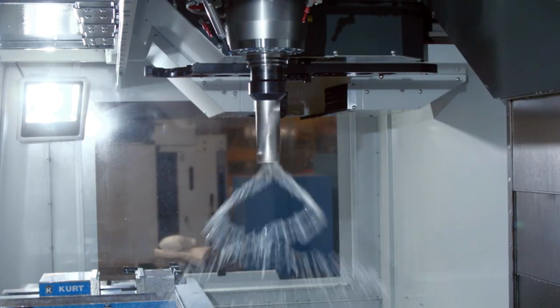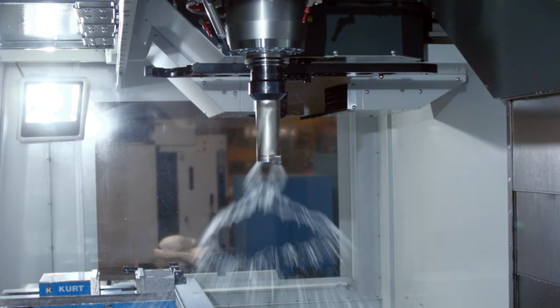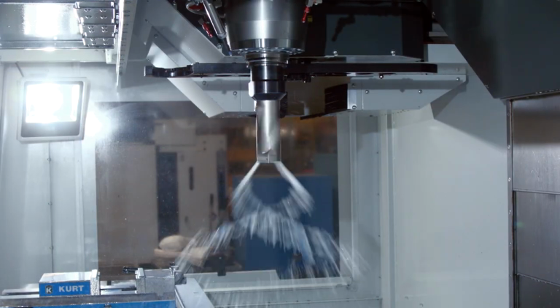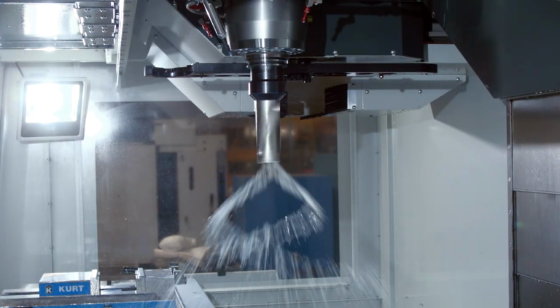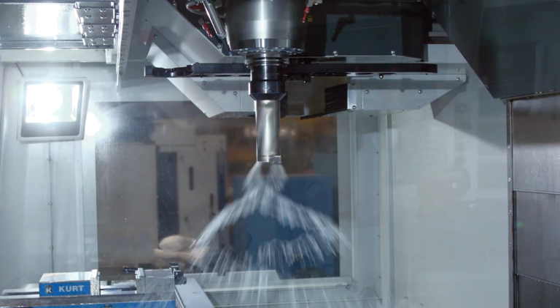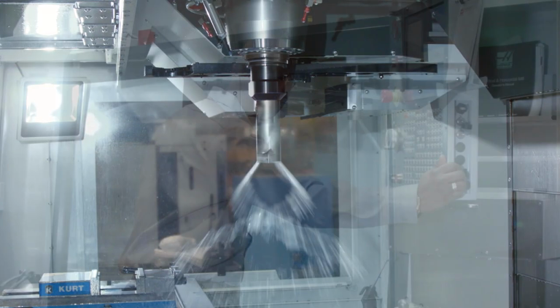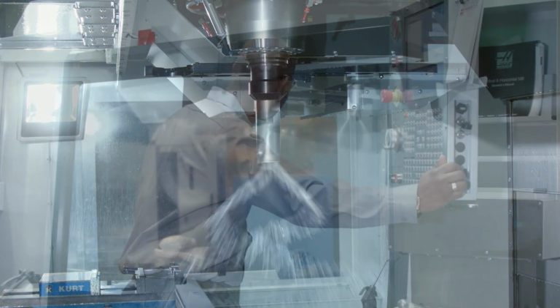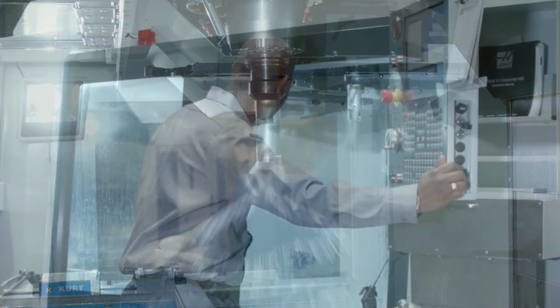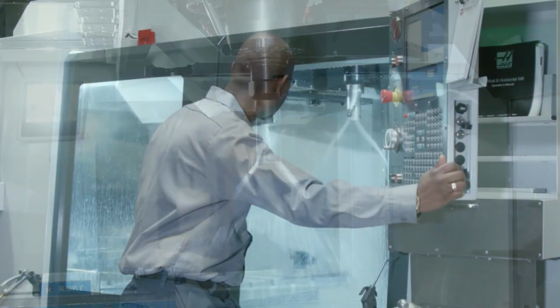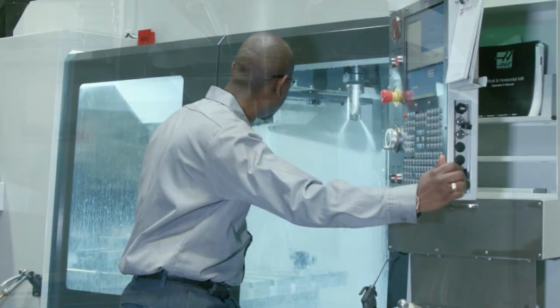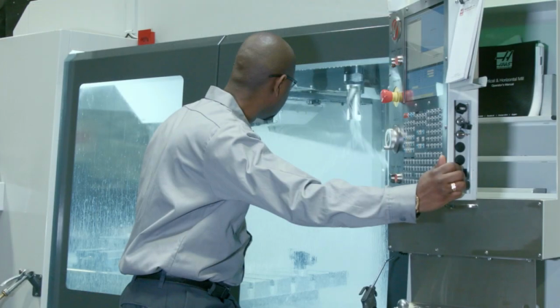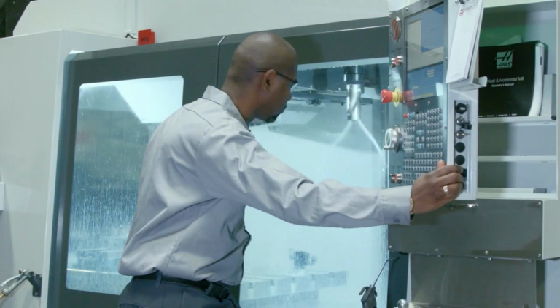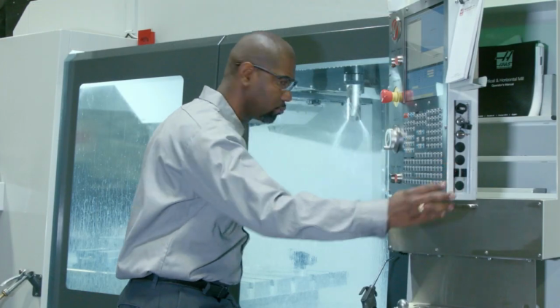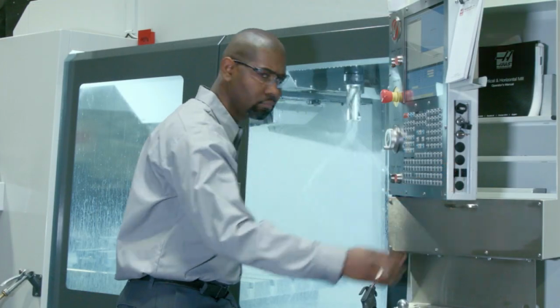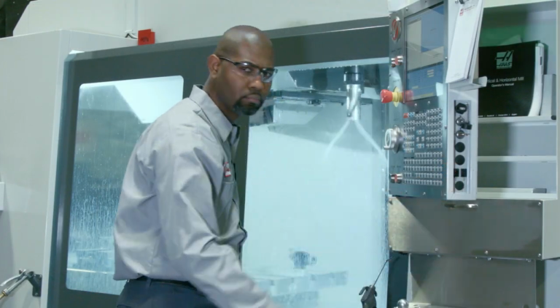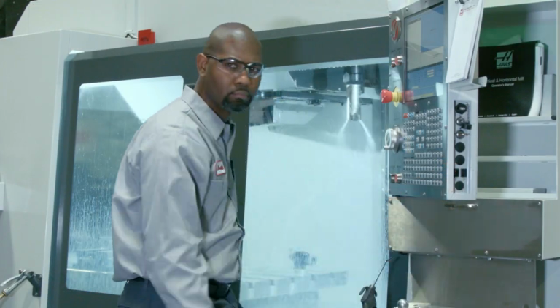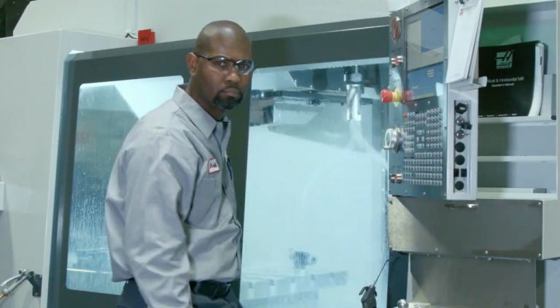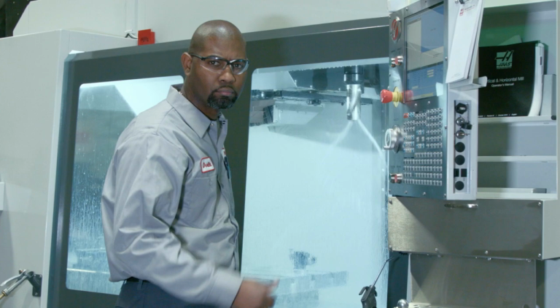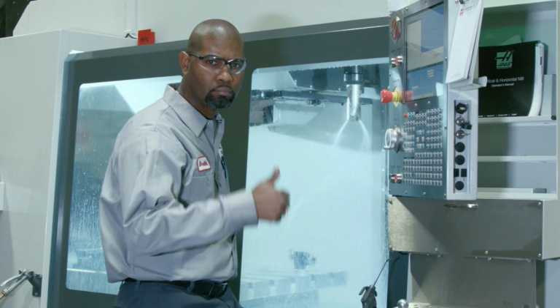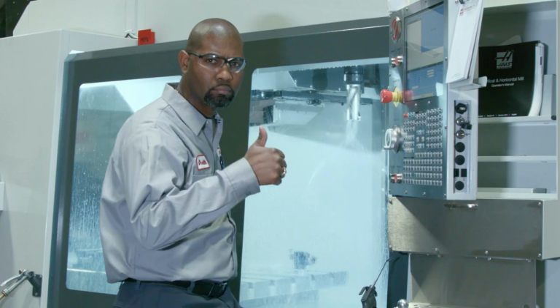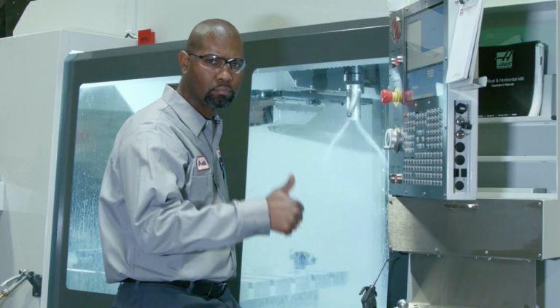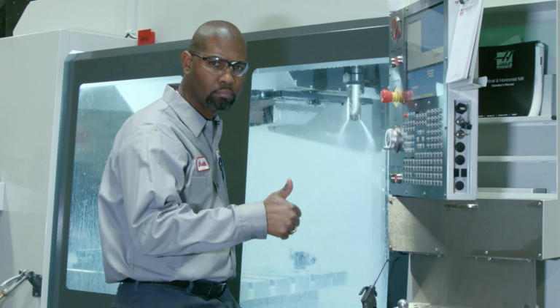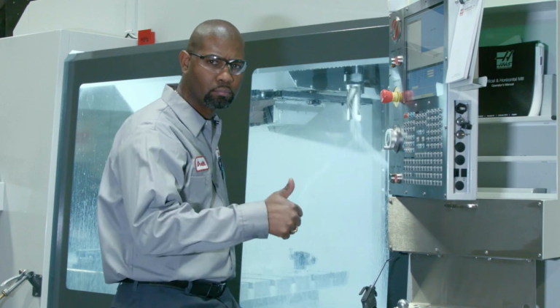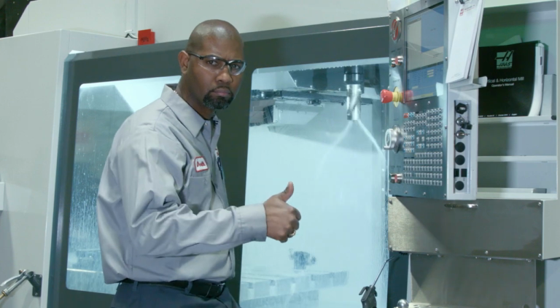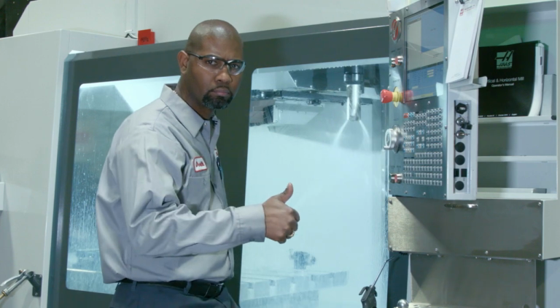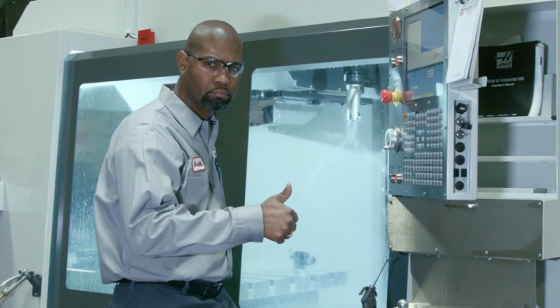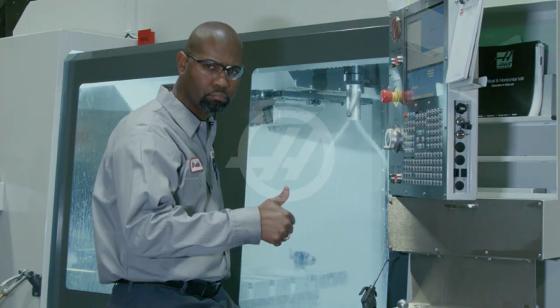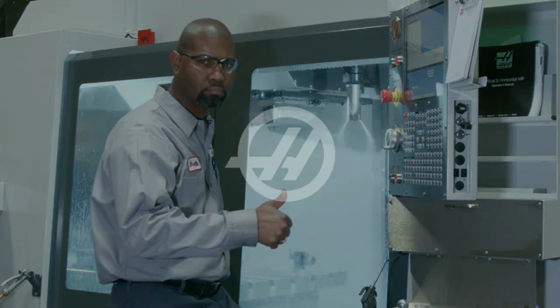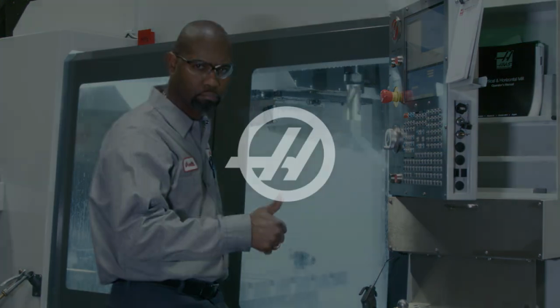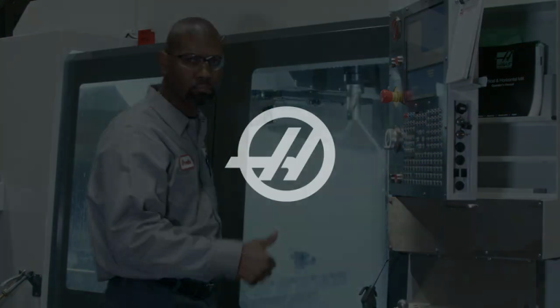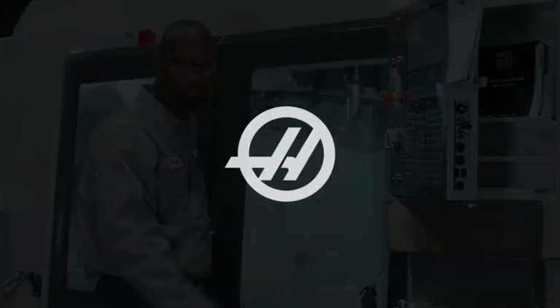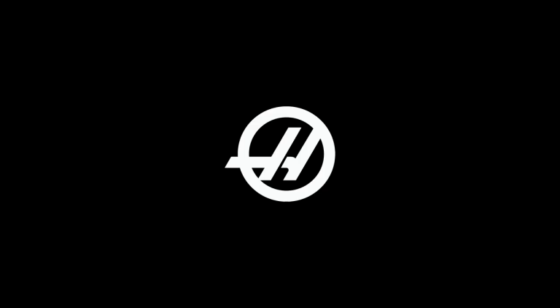Once this checks out, the procedure is complete. Check out the Haas DIY website for more maintenance information, and thanks for watching.